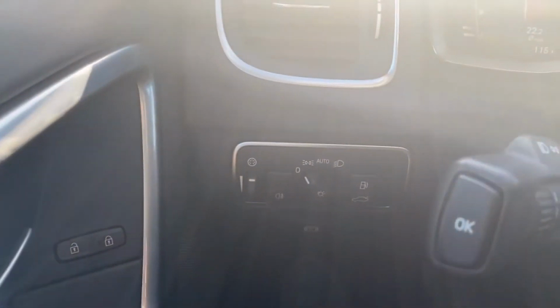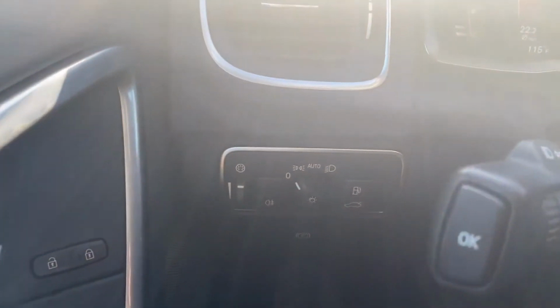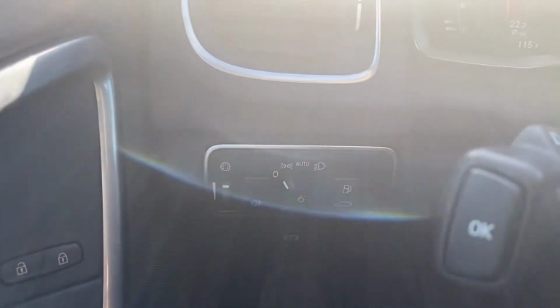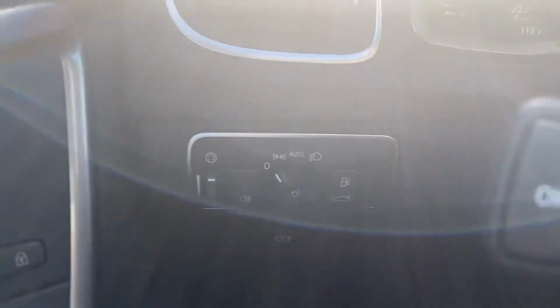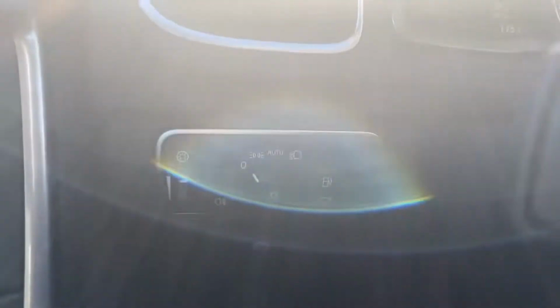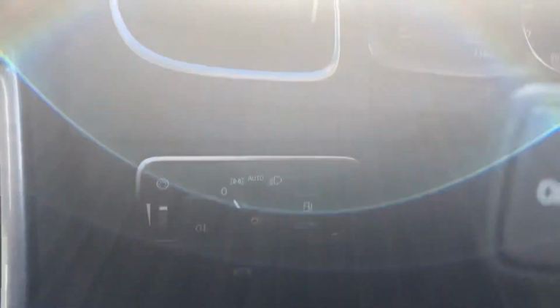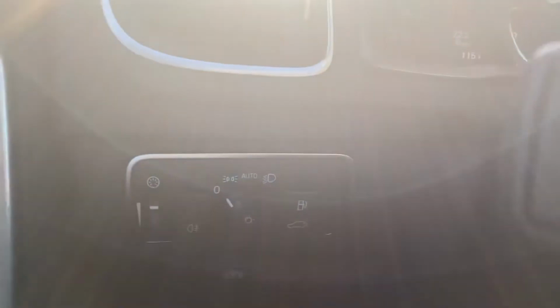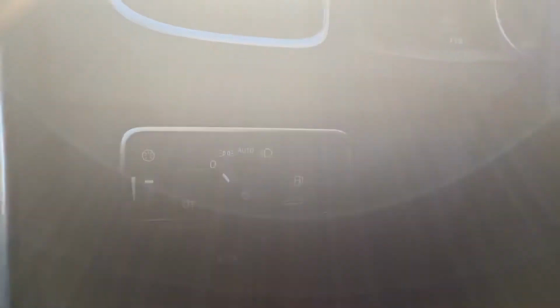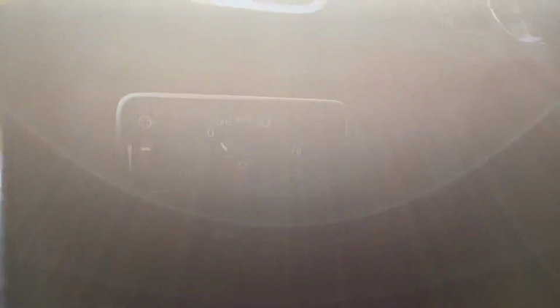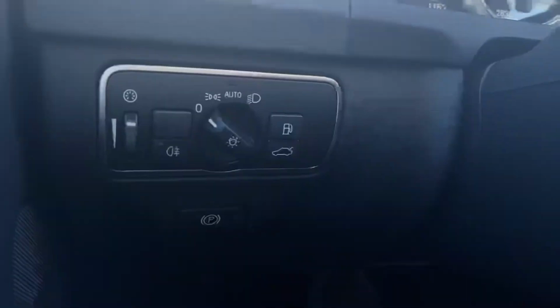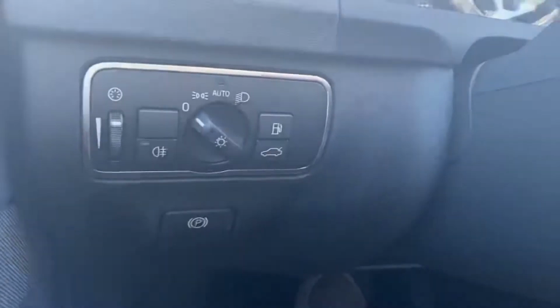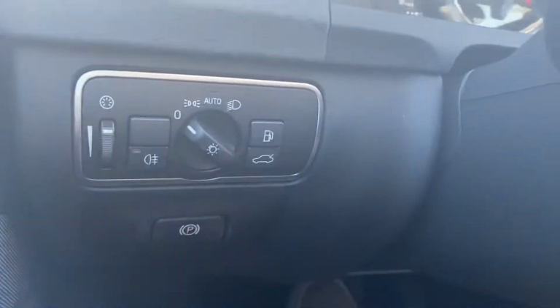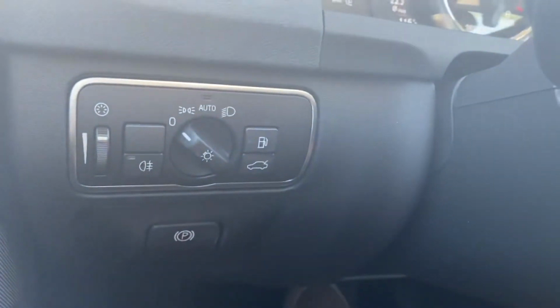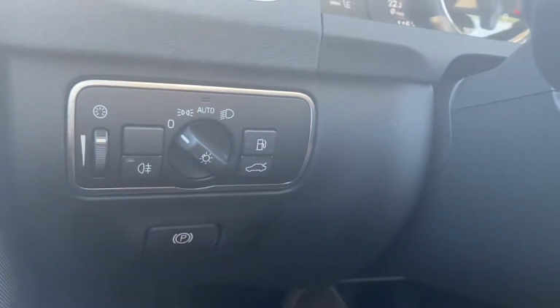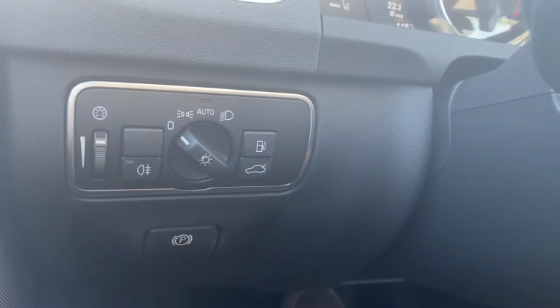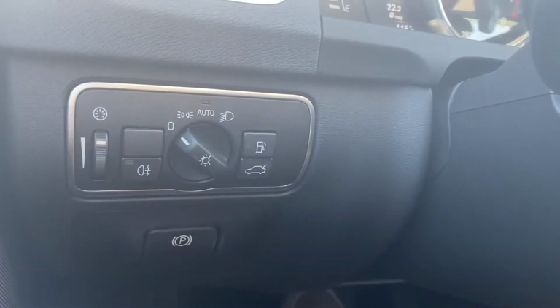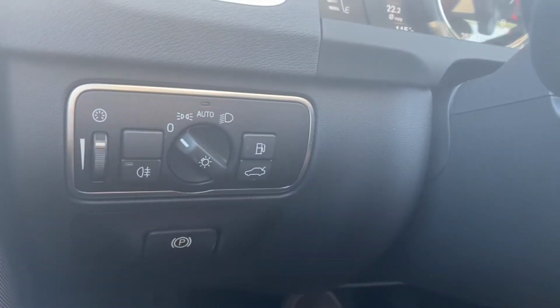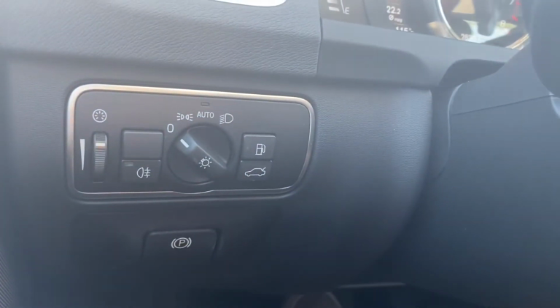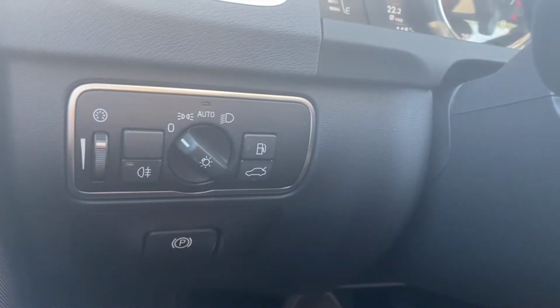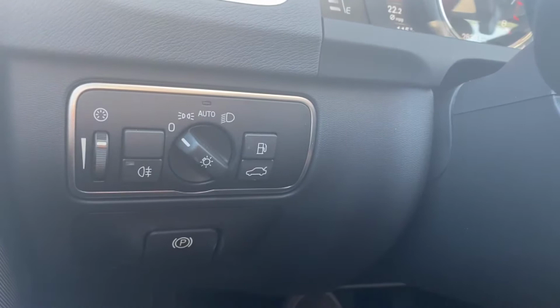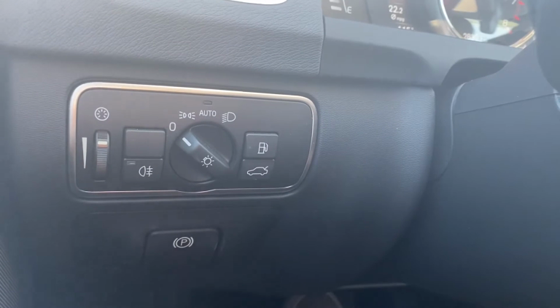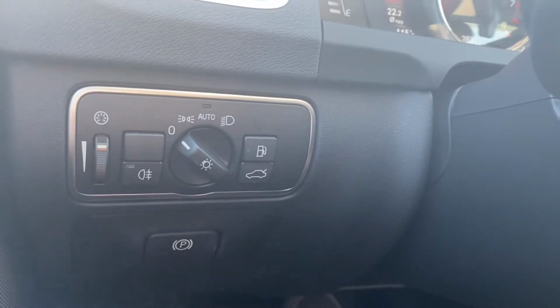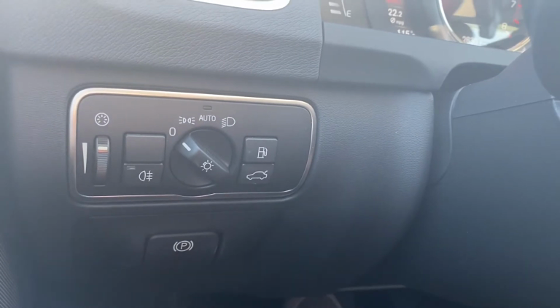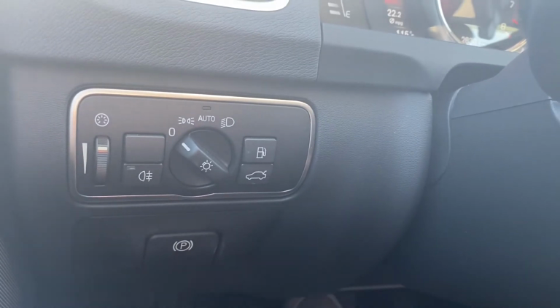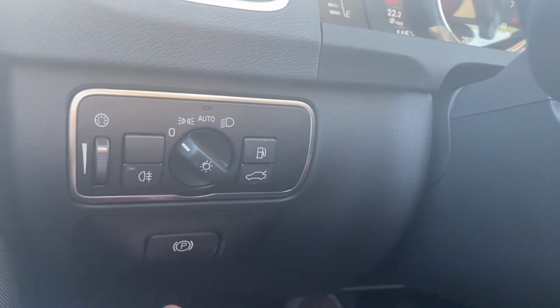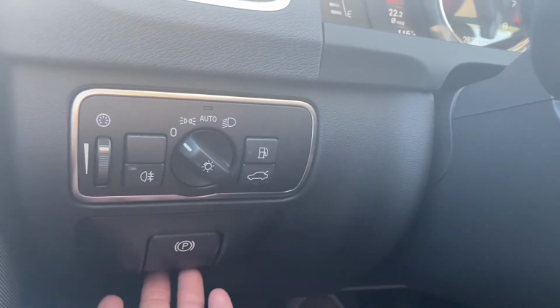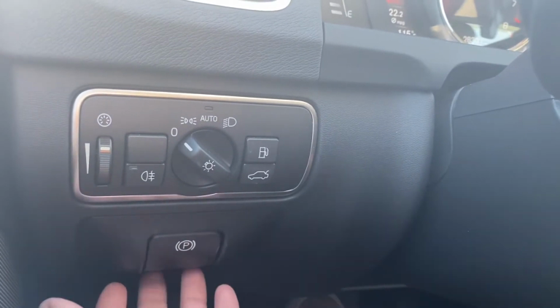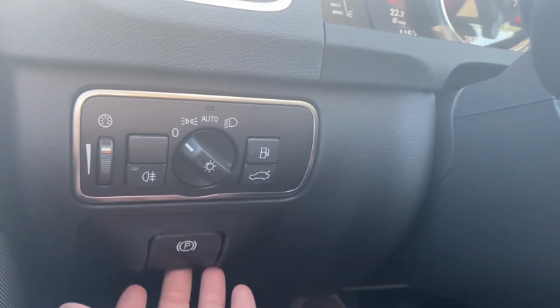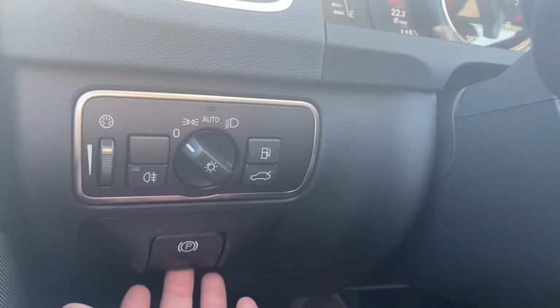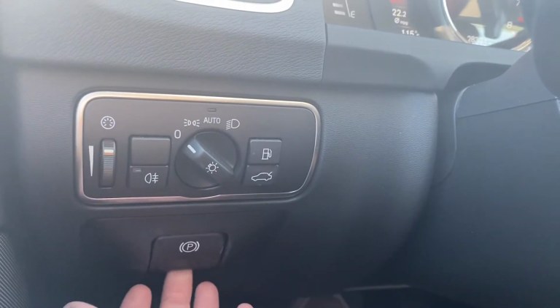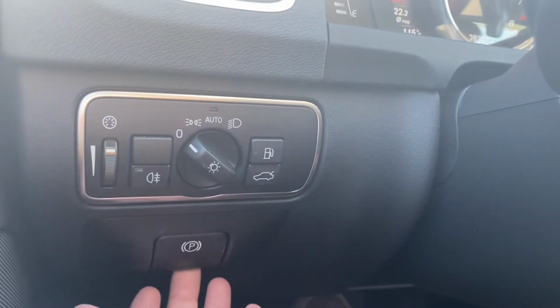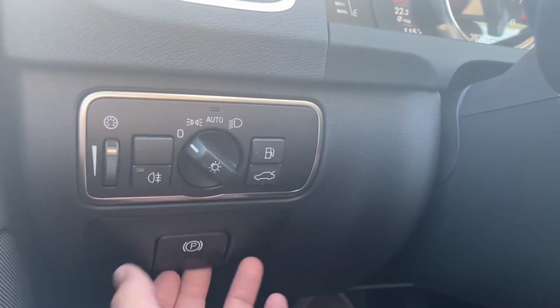Over here we have our headlight settings, gas cap, trunk latch, and then our electric parking brake.